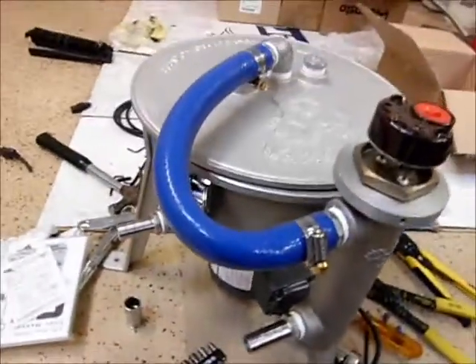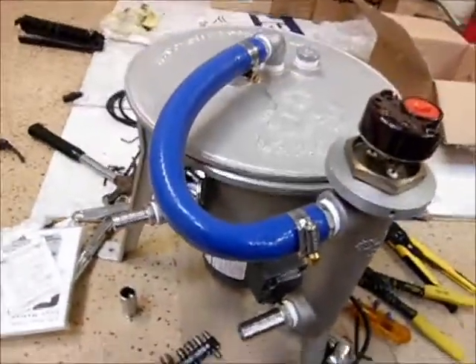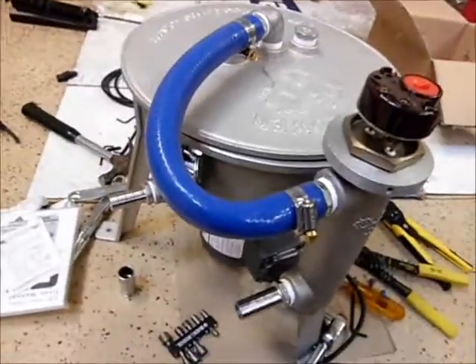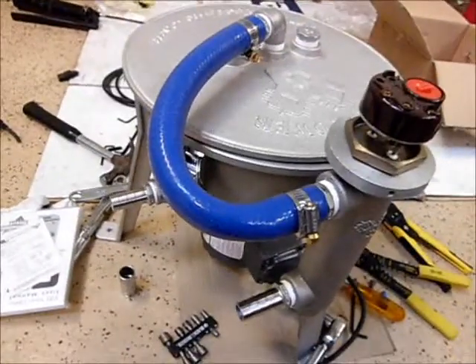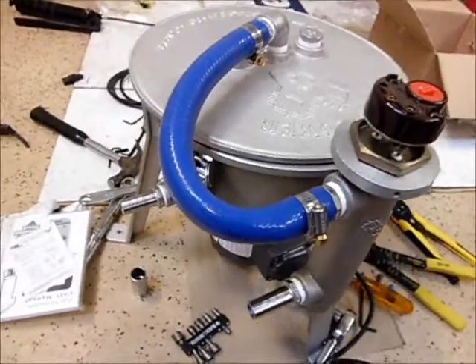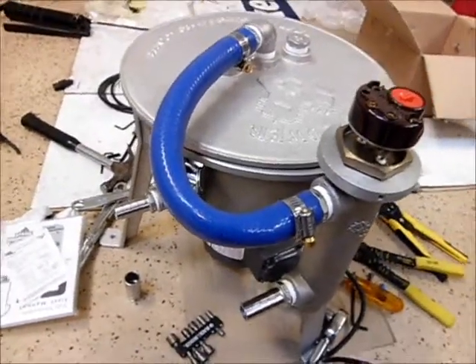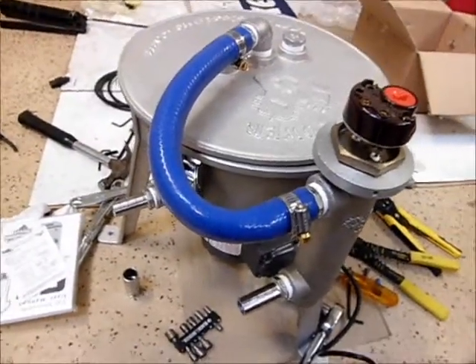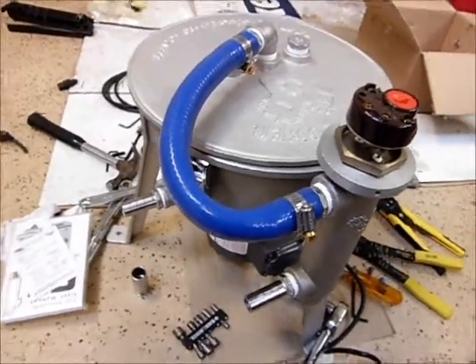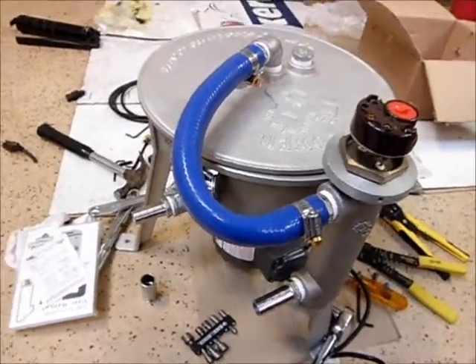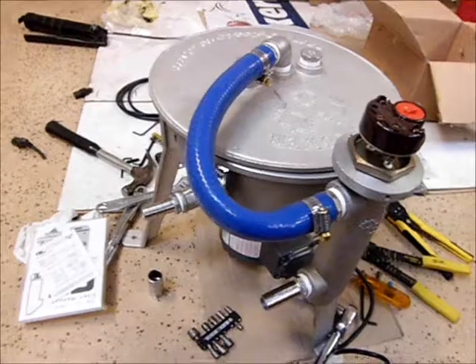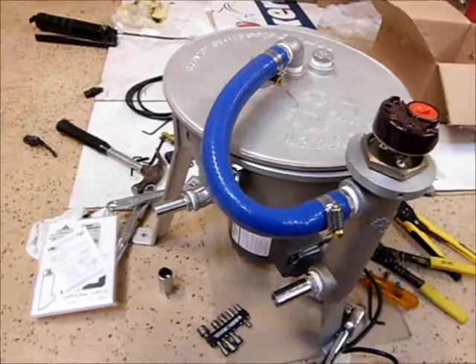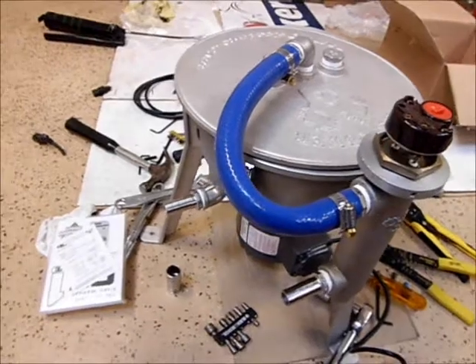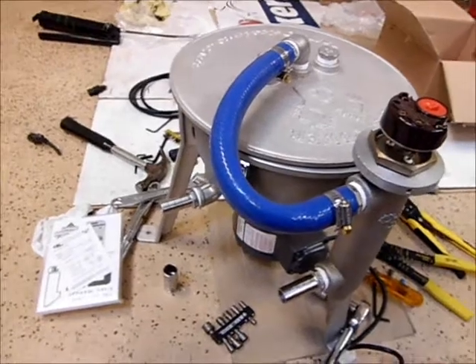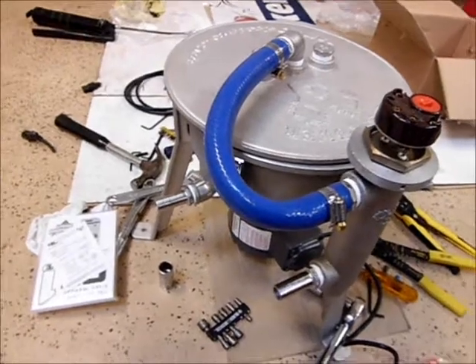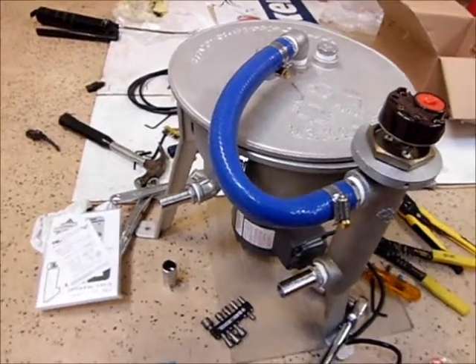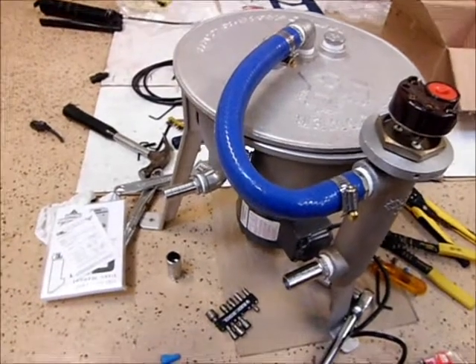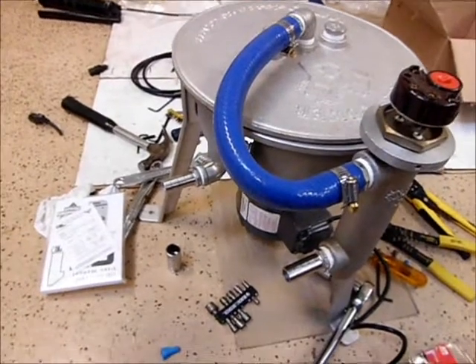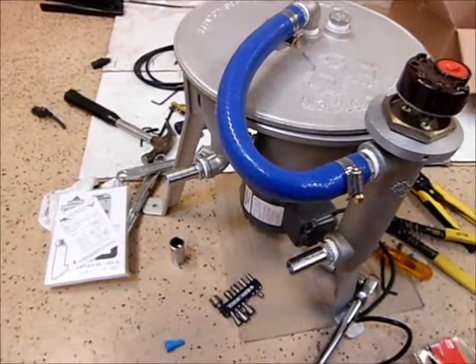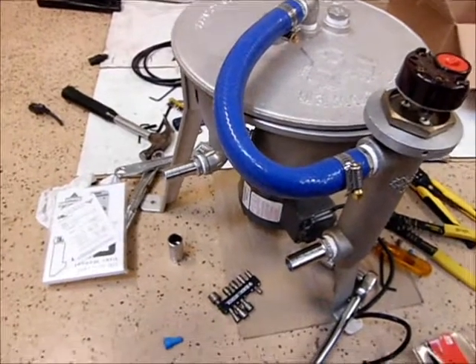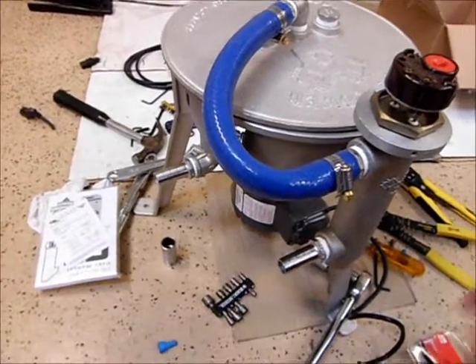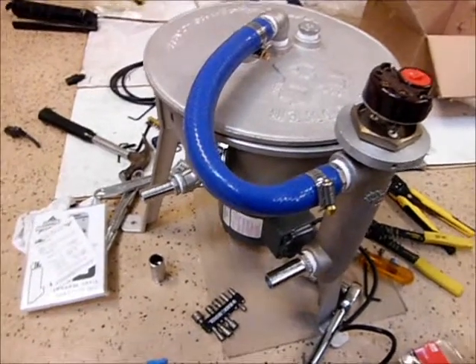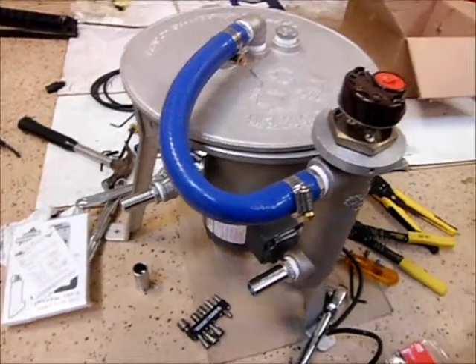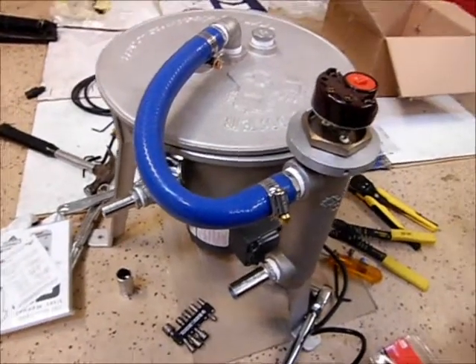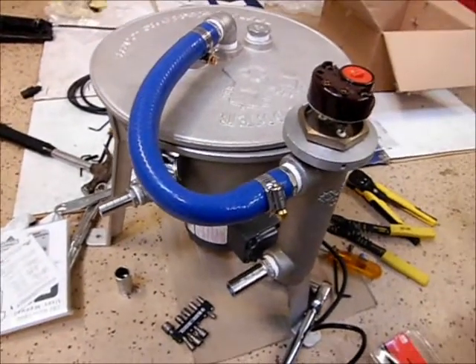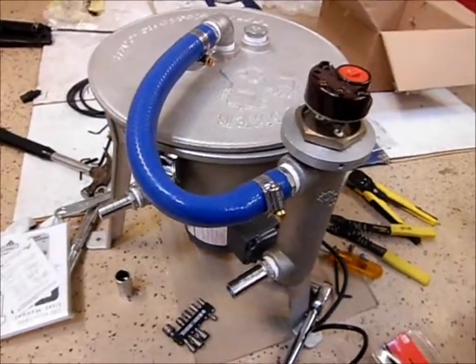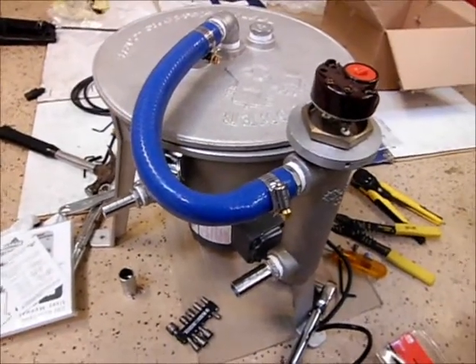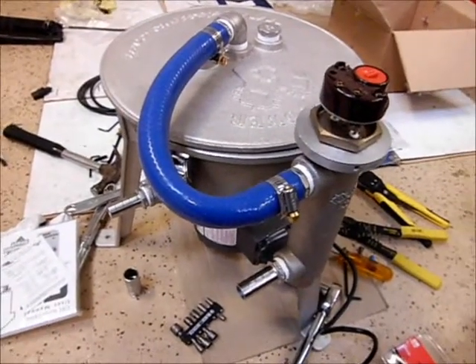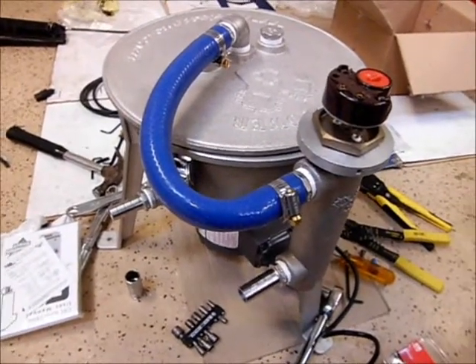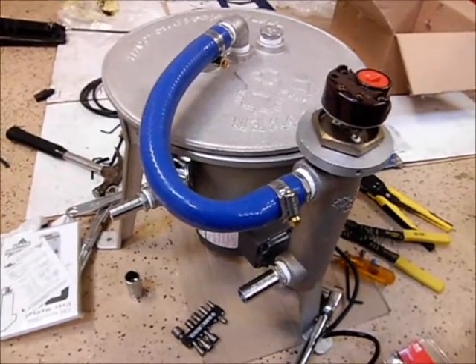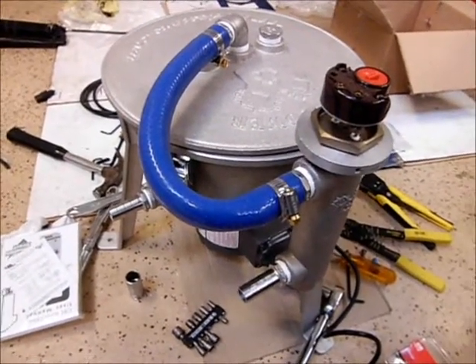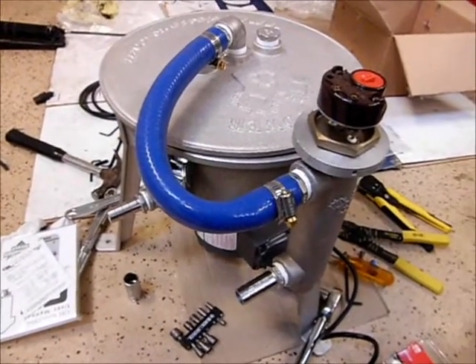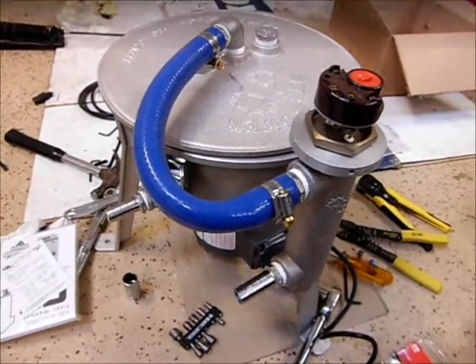It takes a couple of hours to assemble this thing. There's a lot of little bits and parts that go into it, but we'll see how it works in the coming weeks.